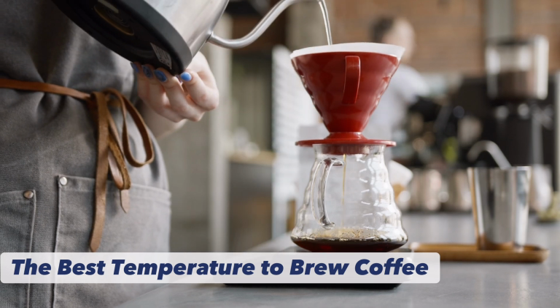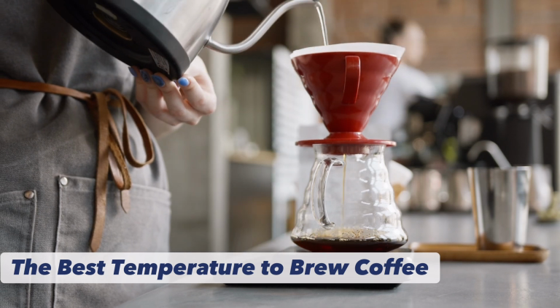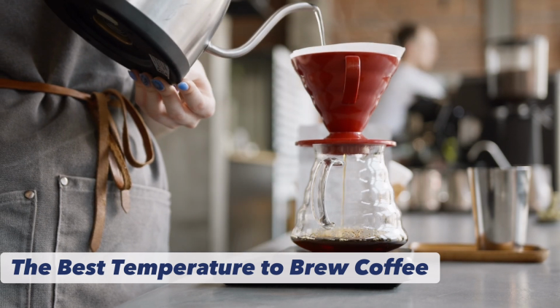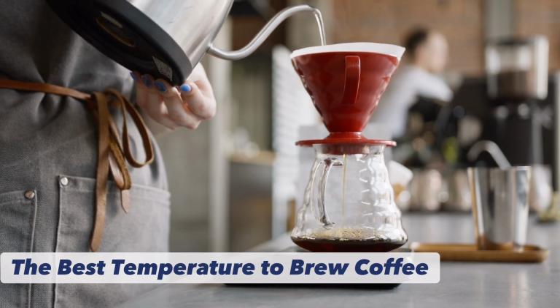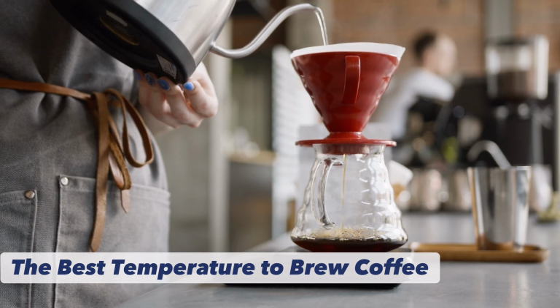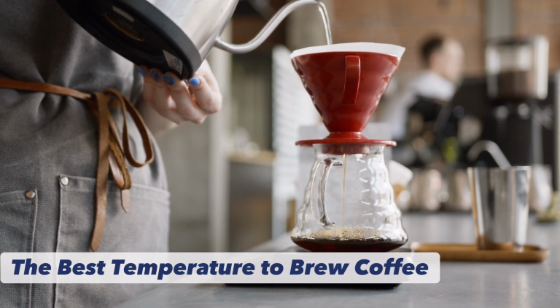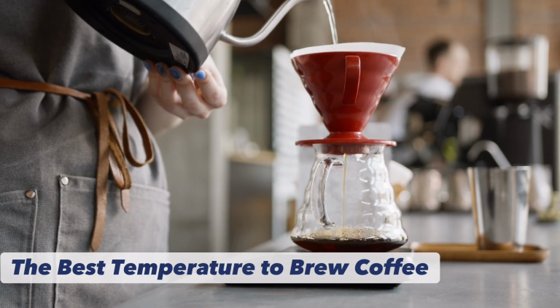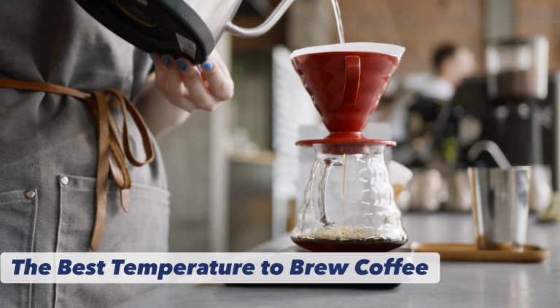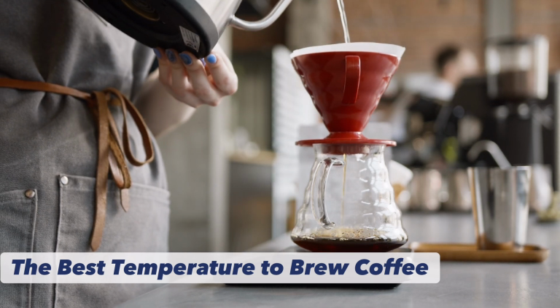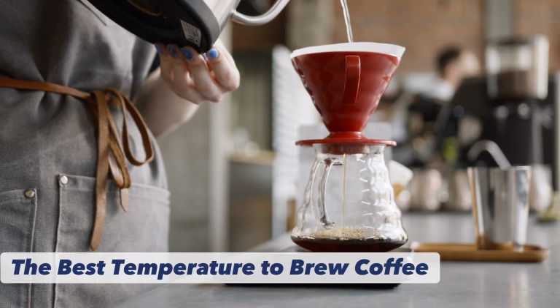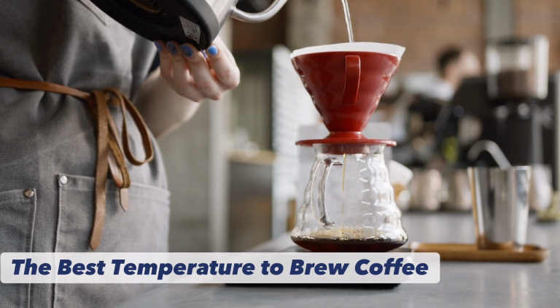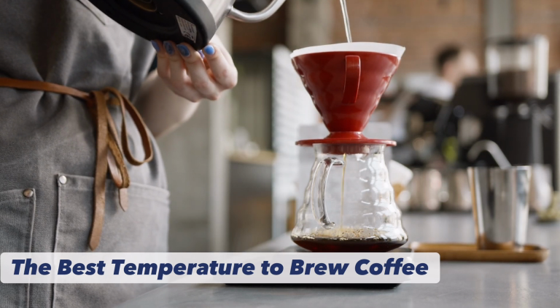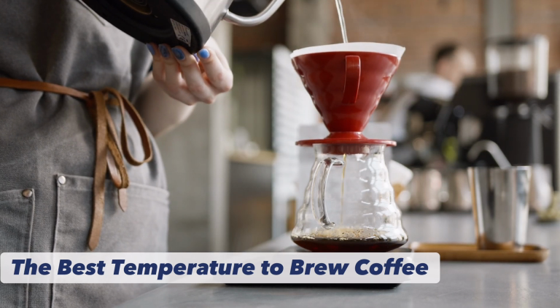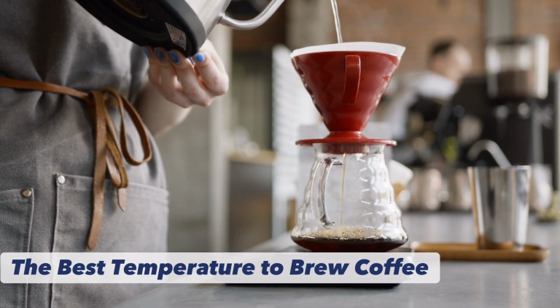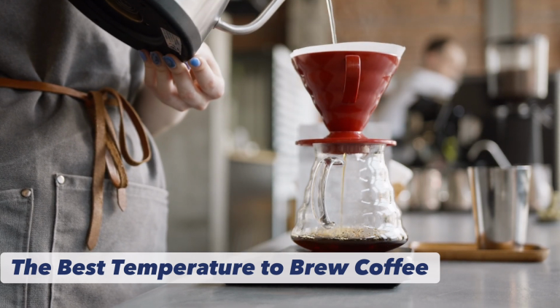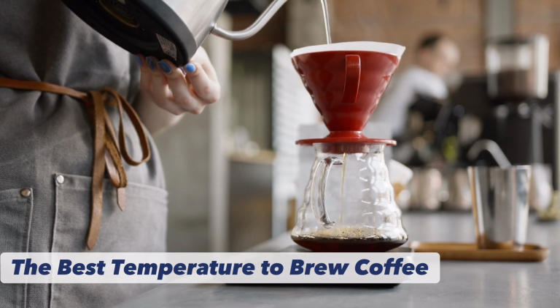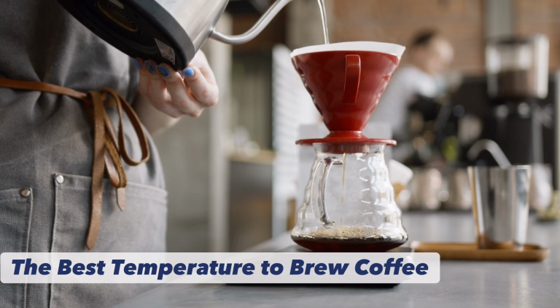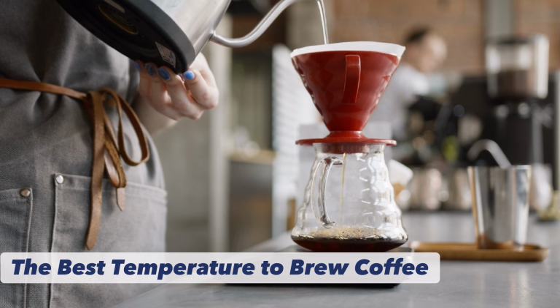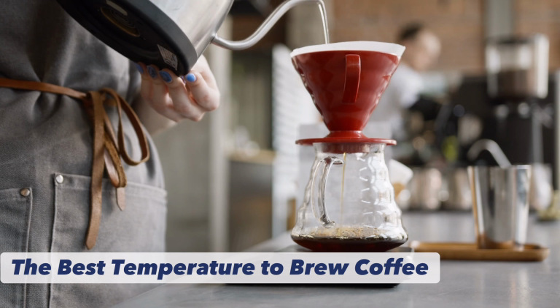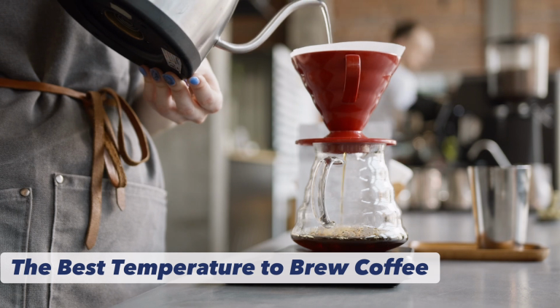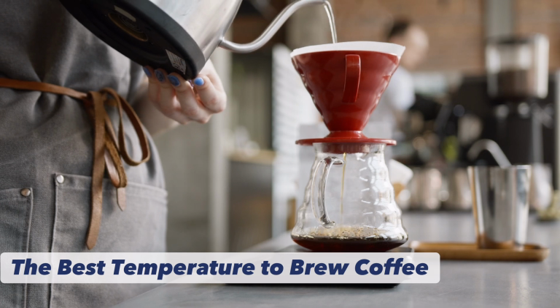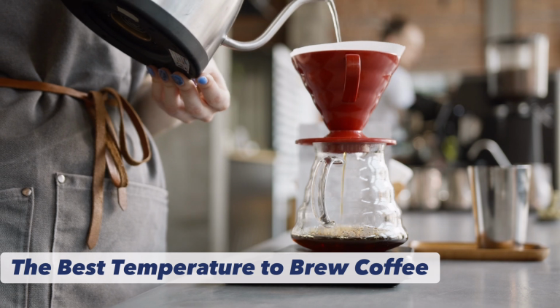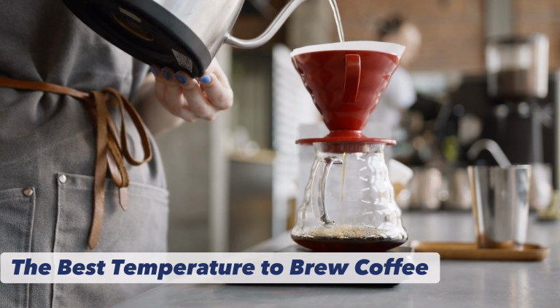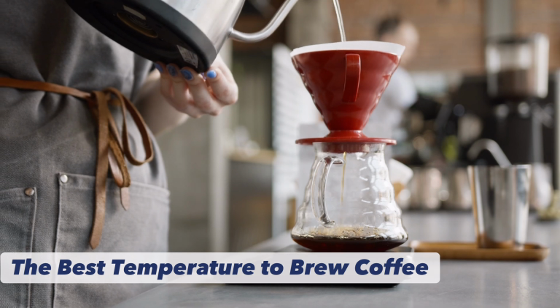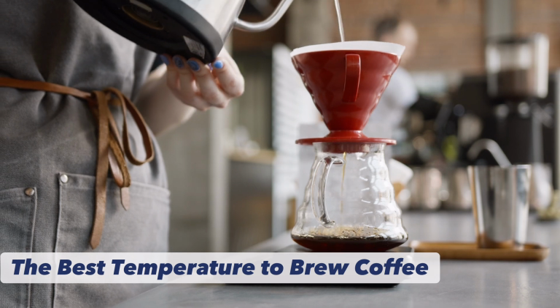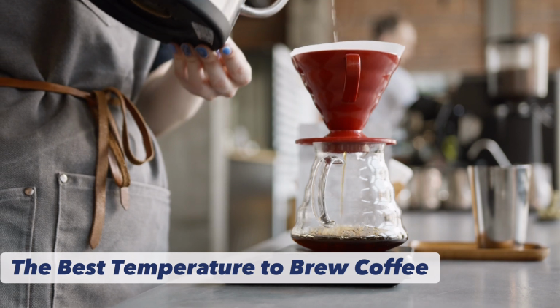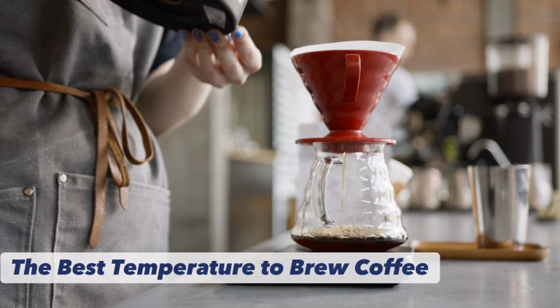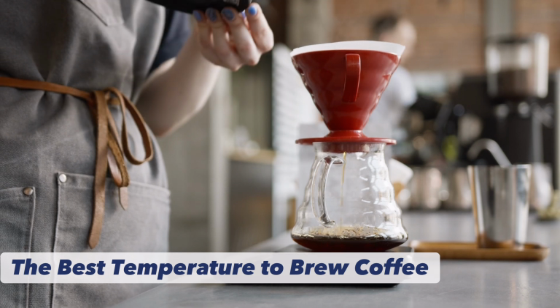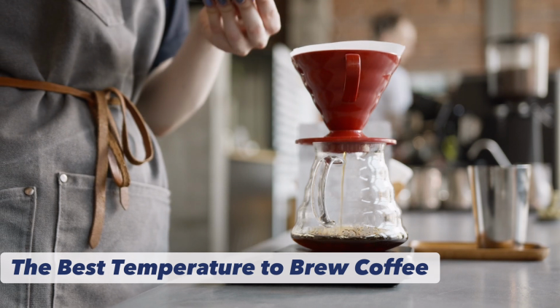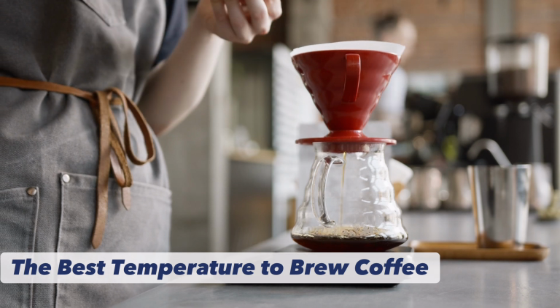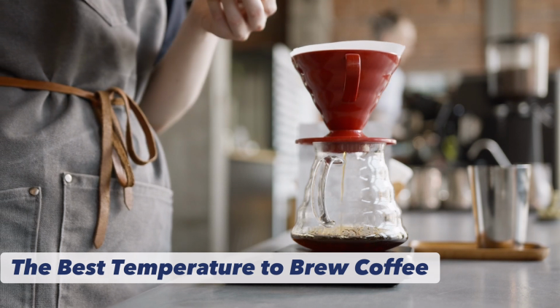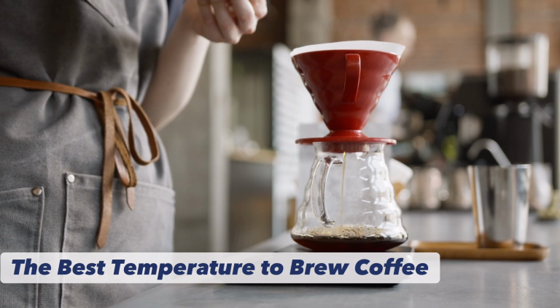That's why you could not brew good coffee at, say, room temperature or 120 degrees Fahrenheit.